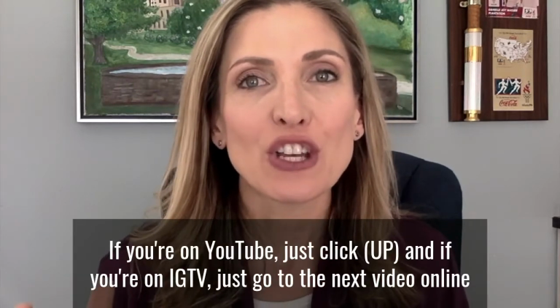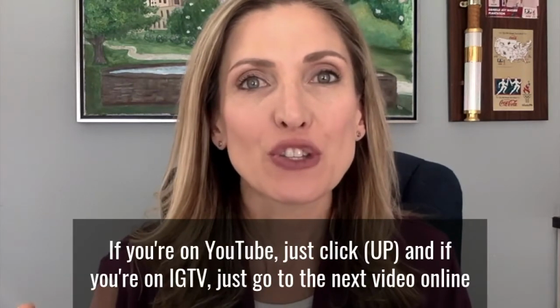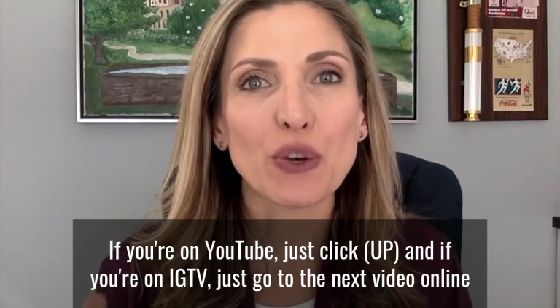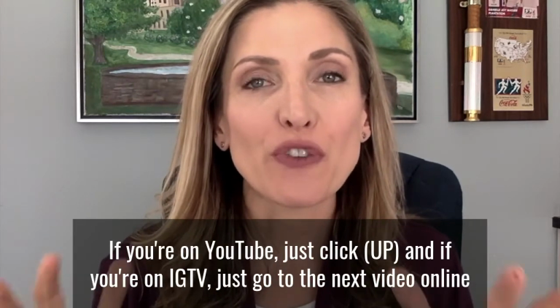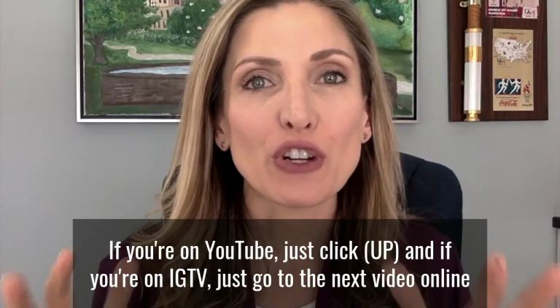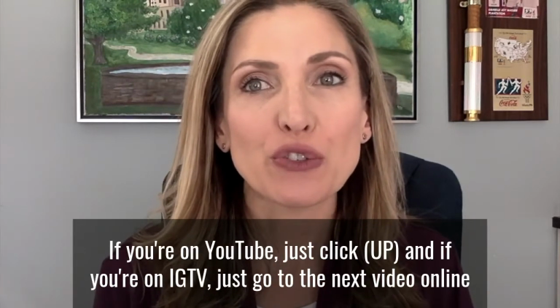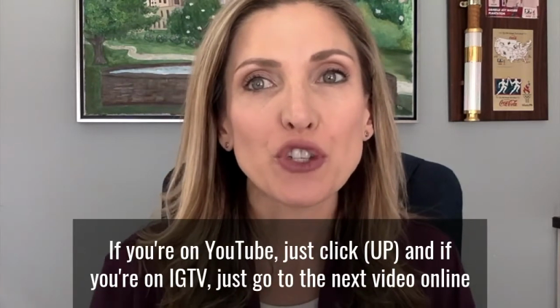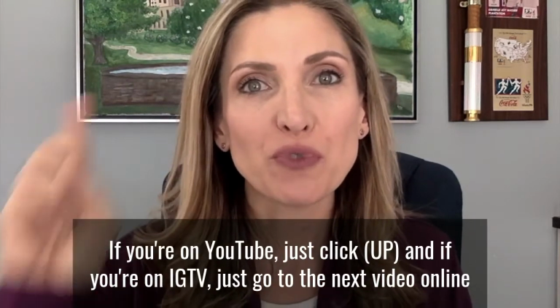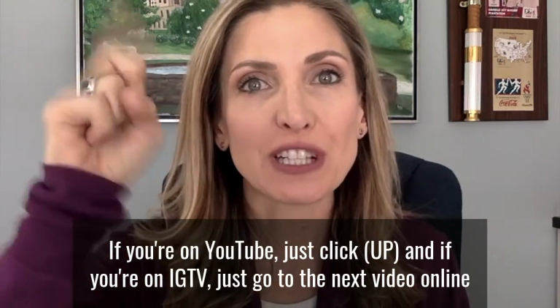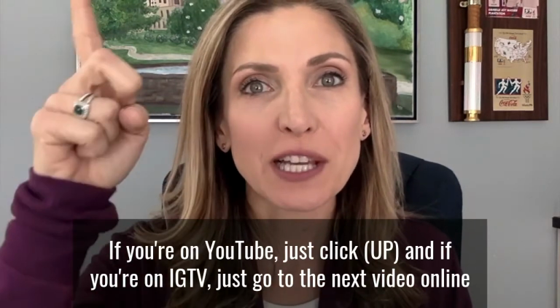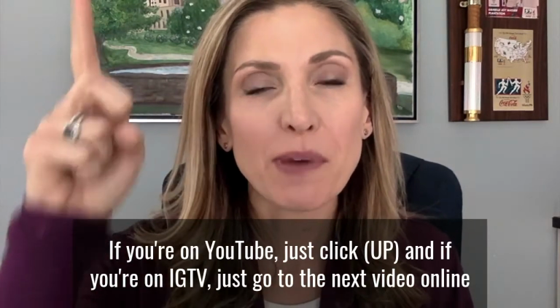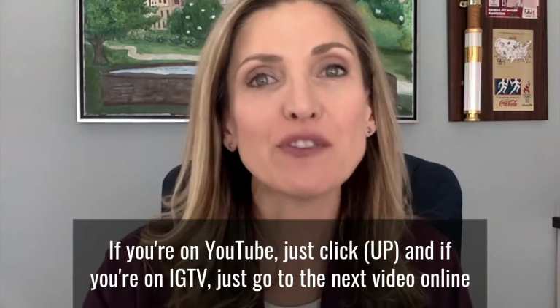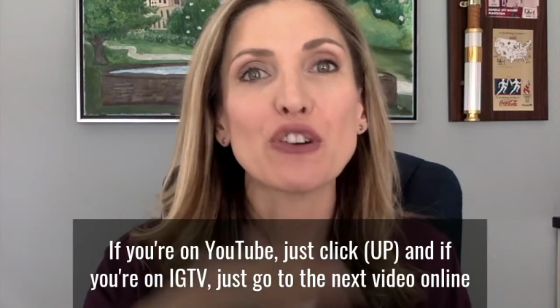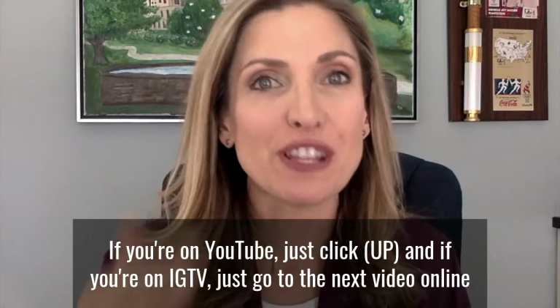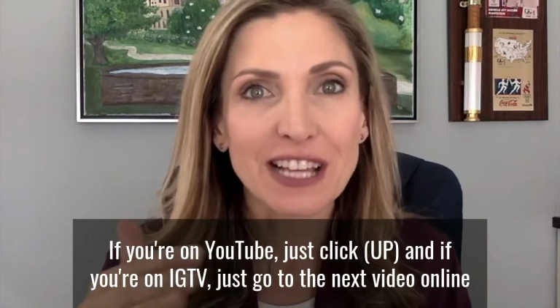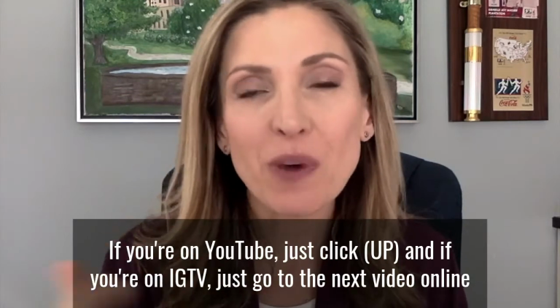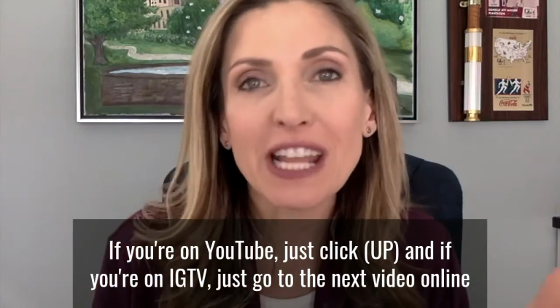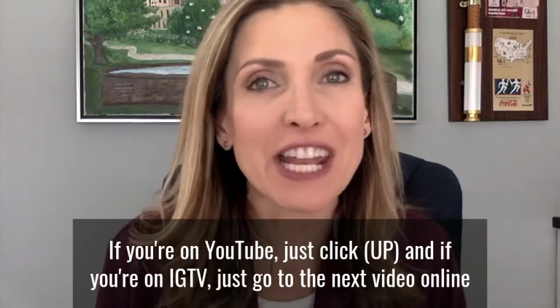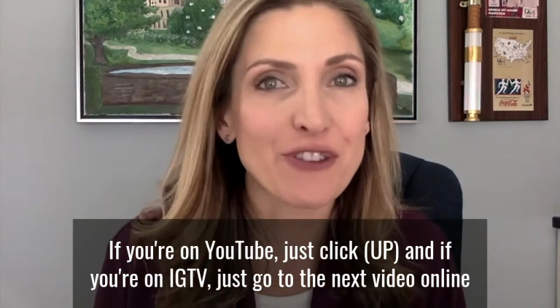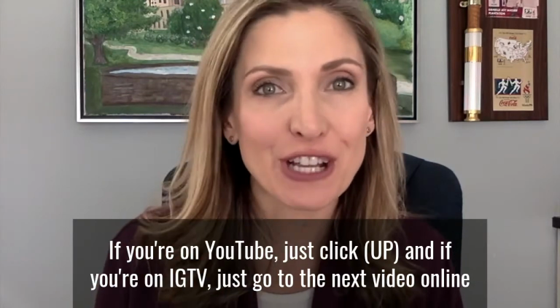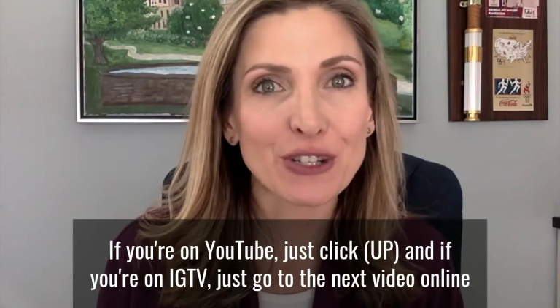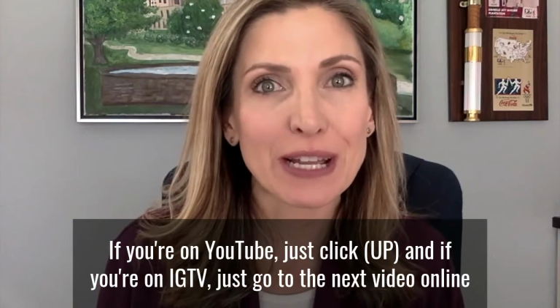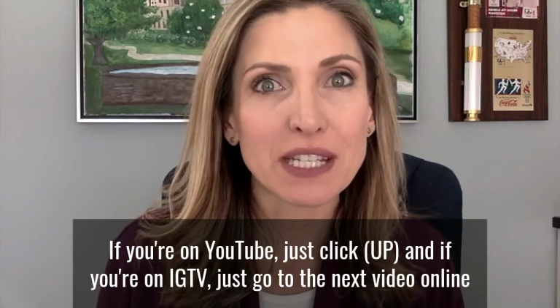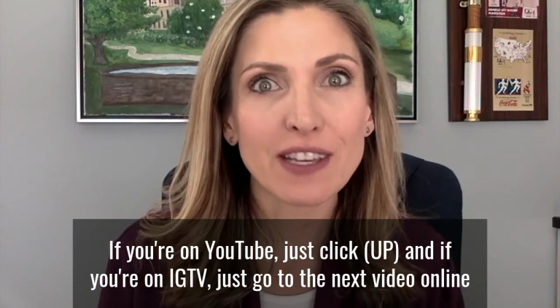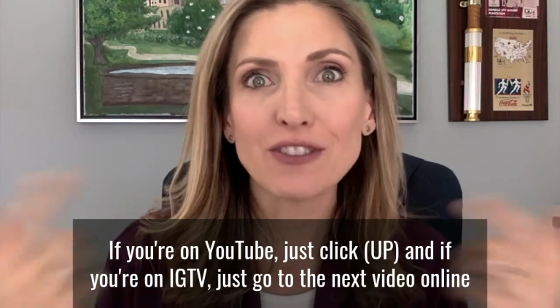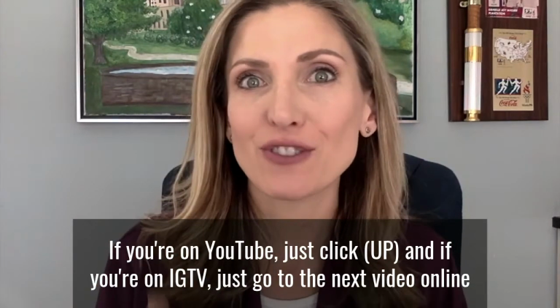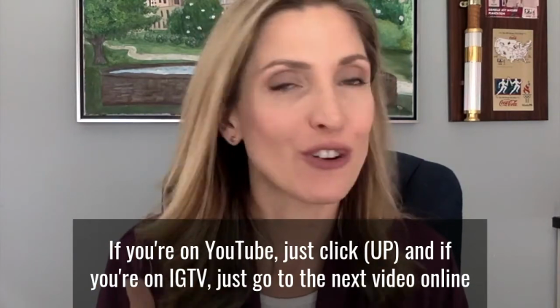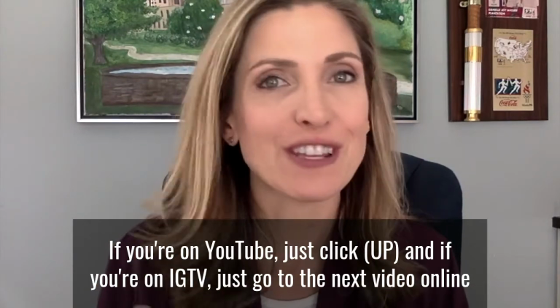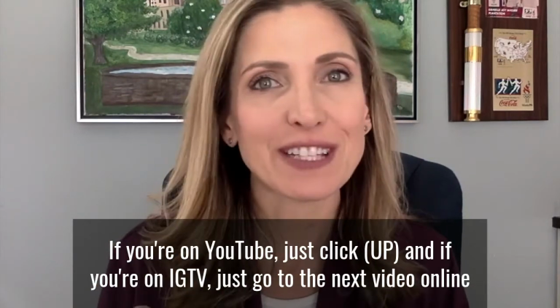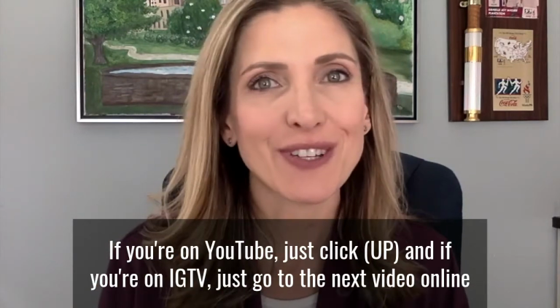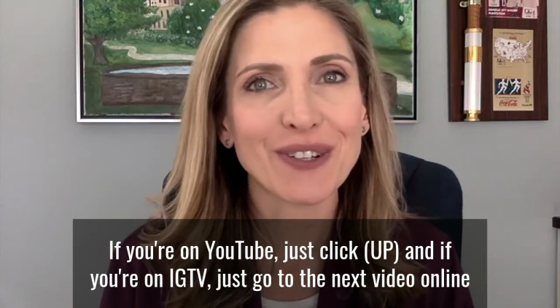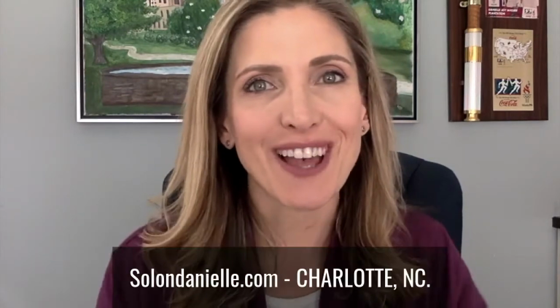We're going to do this David Letterman style, a top 10 series. If you're on YouTube, just click above to go to the next one, and if you're on Instagram TV, just go to the next video online.